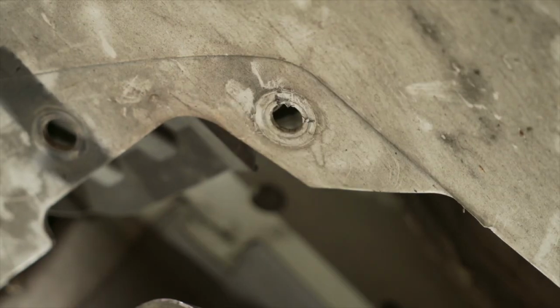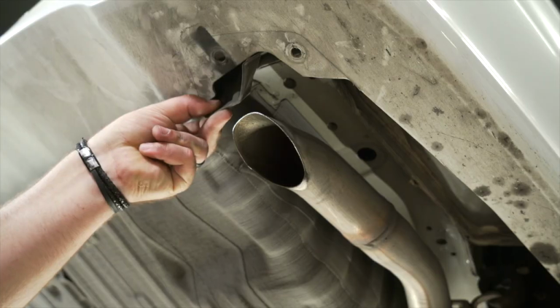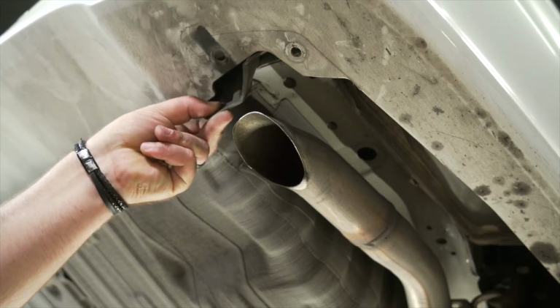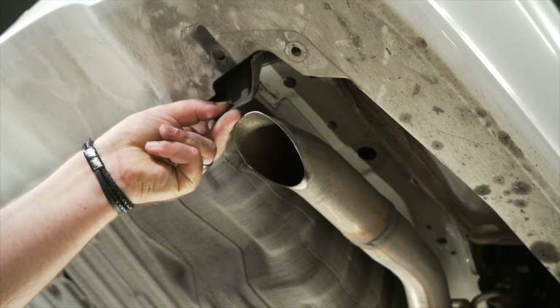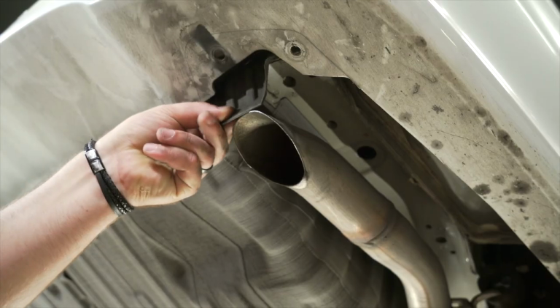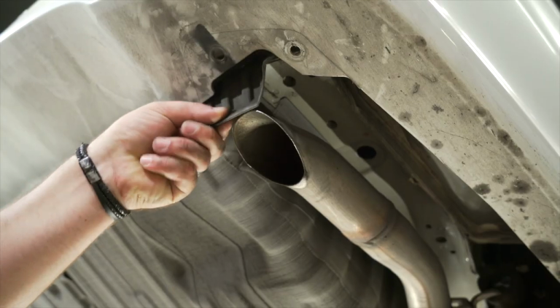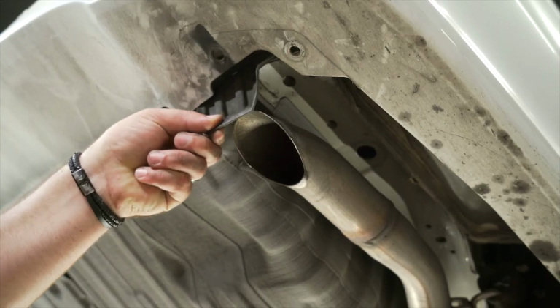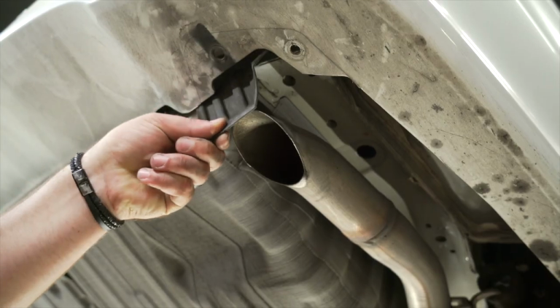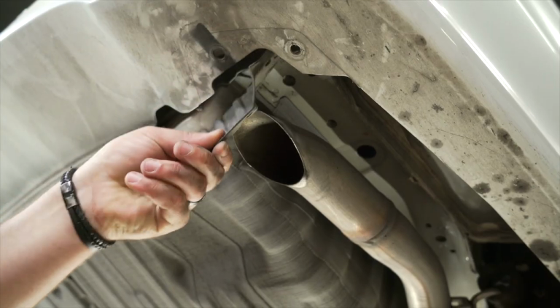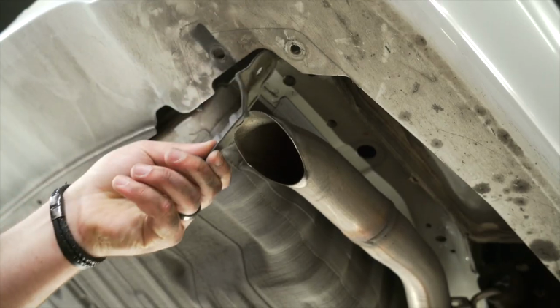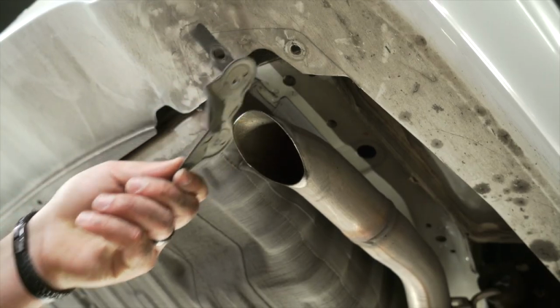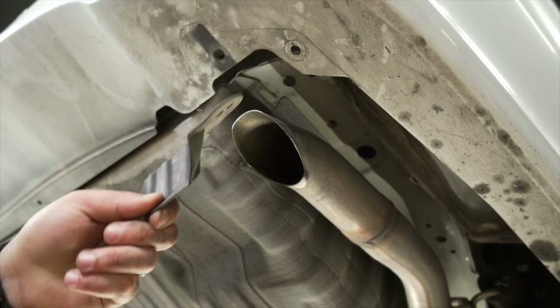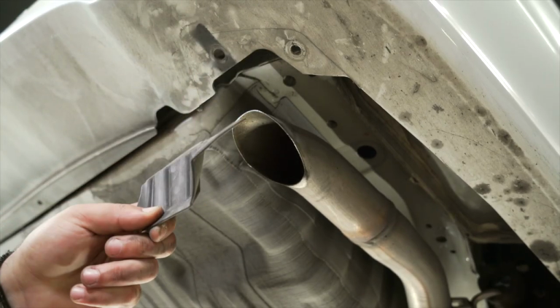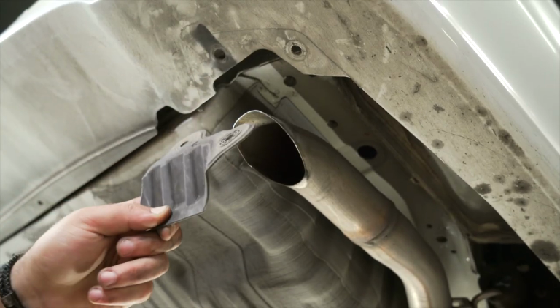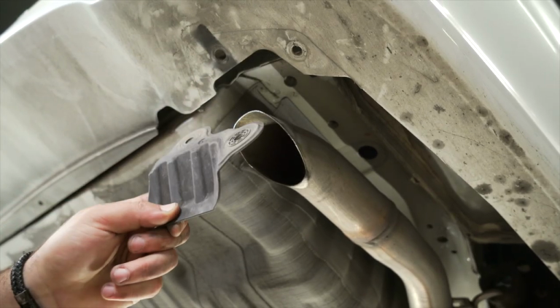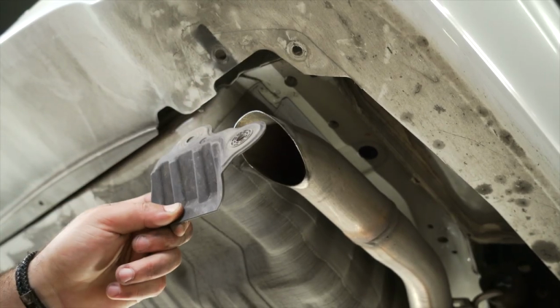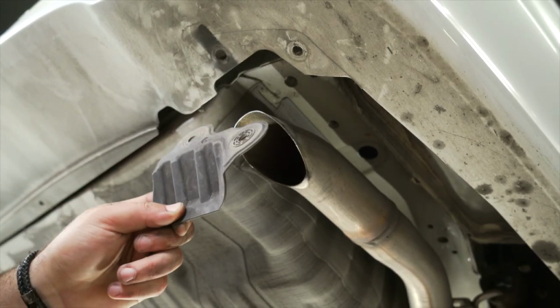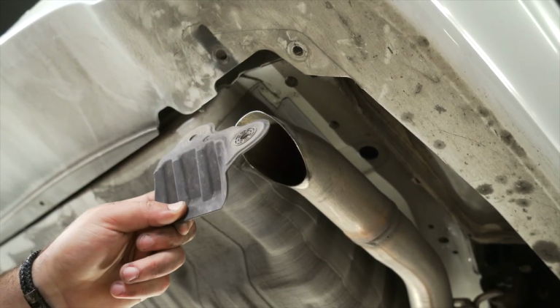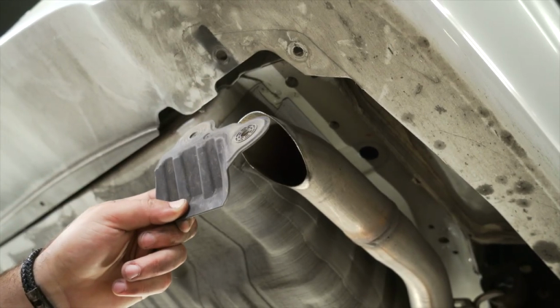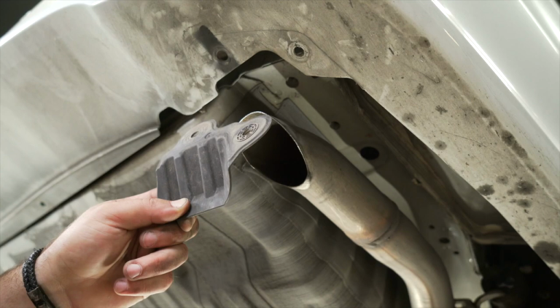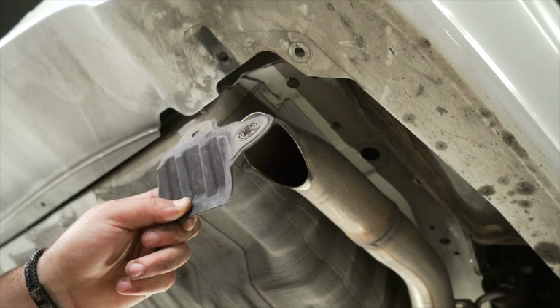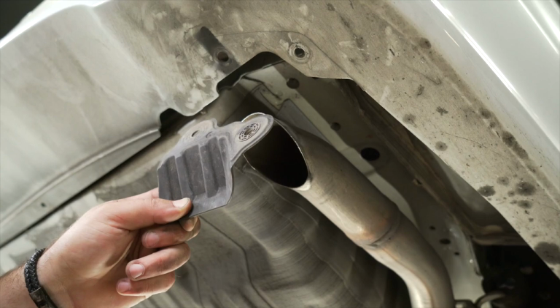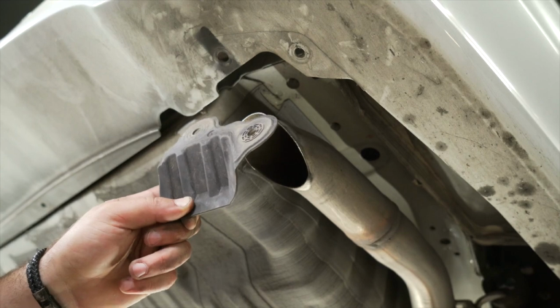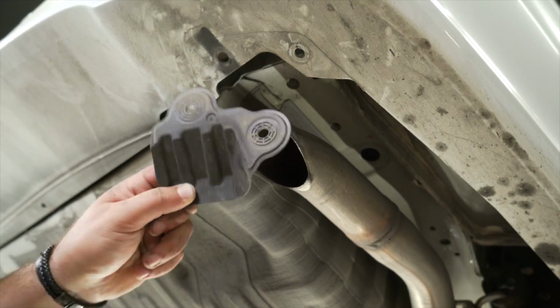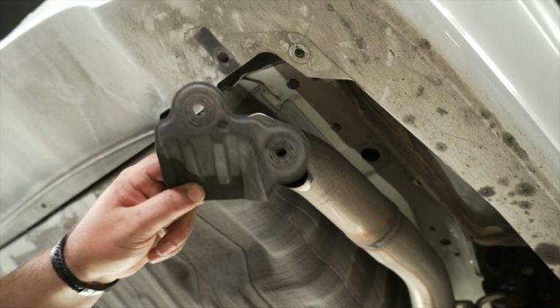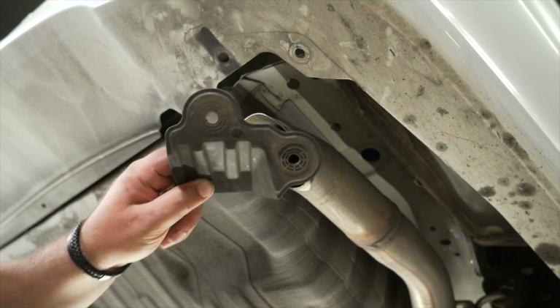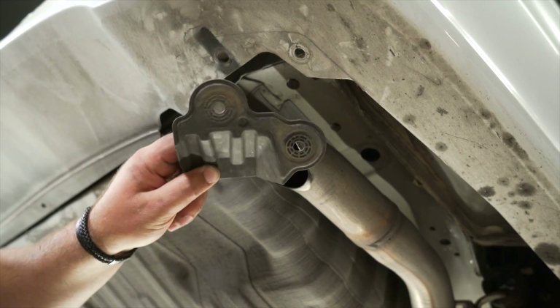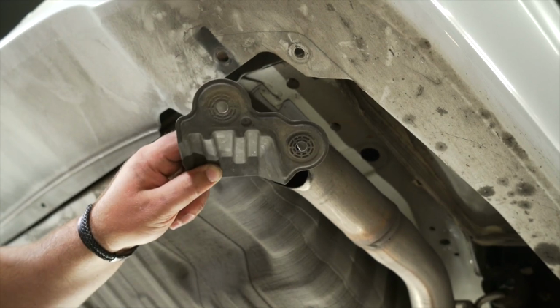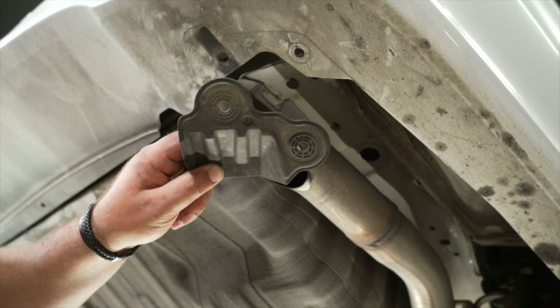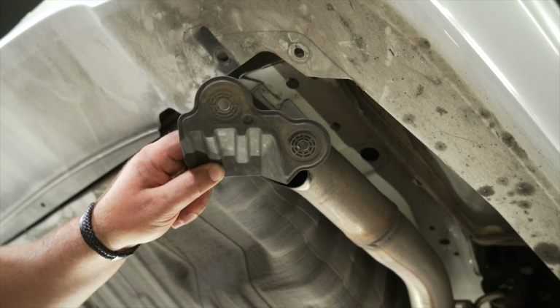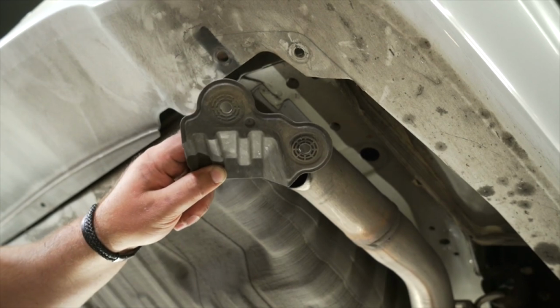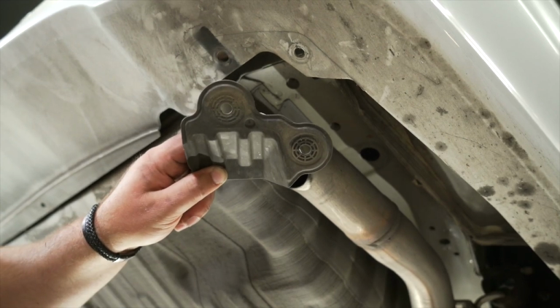After removing this pin, you can remove the exhaust shield. This will not be reinstalled.